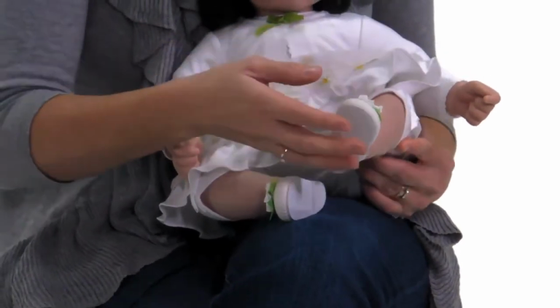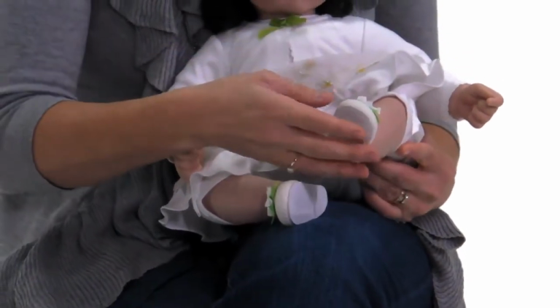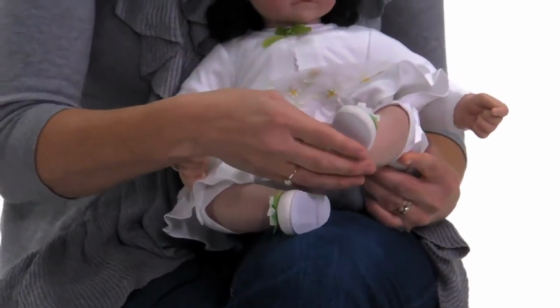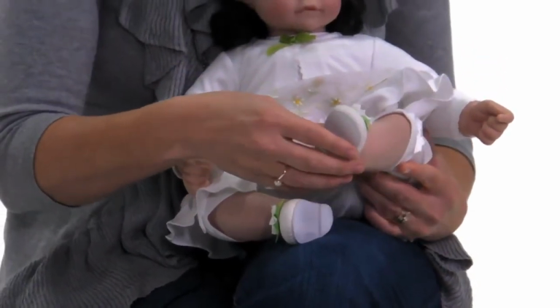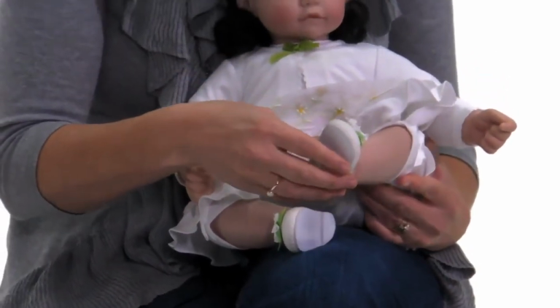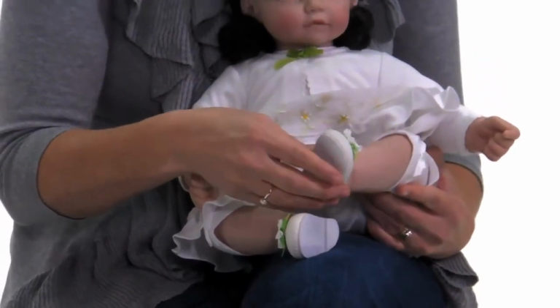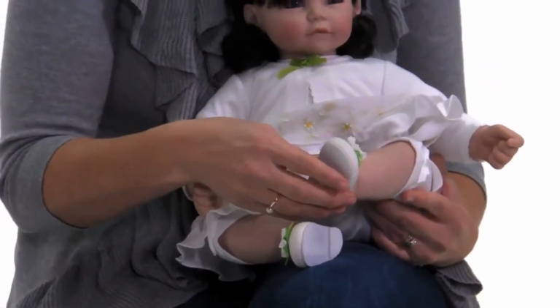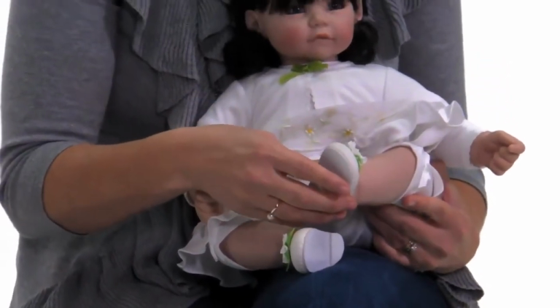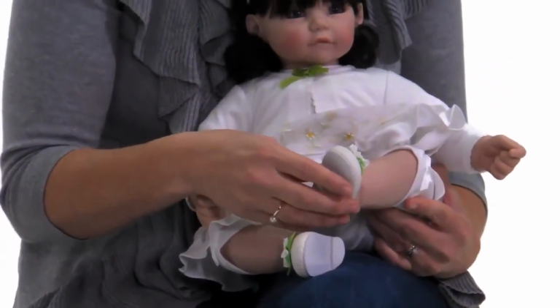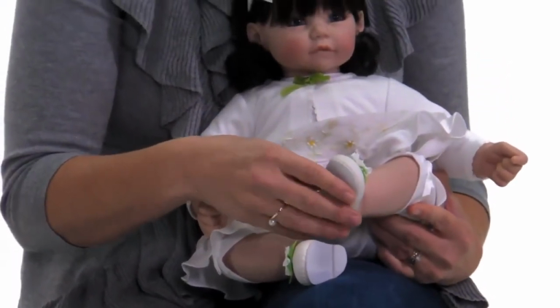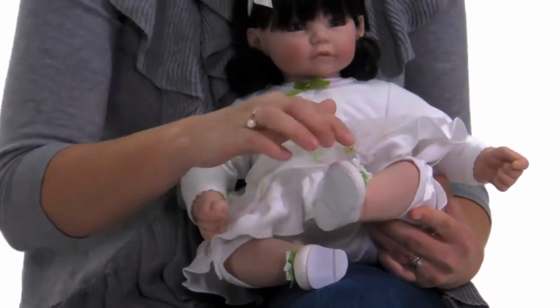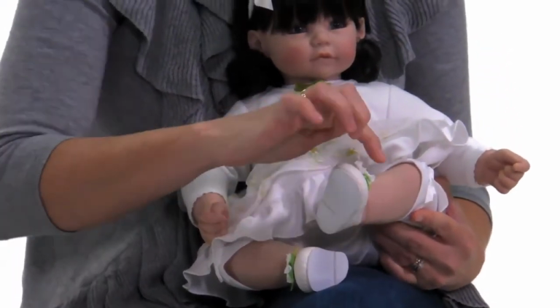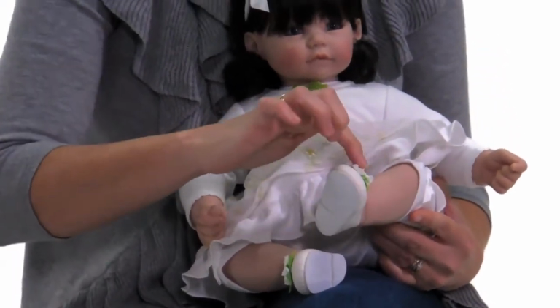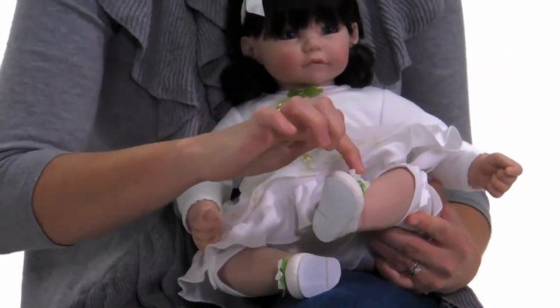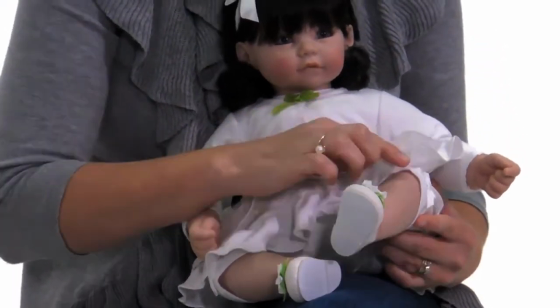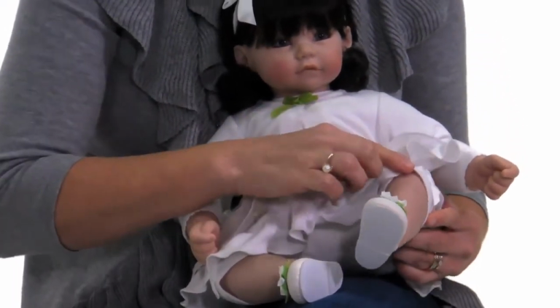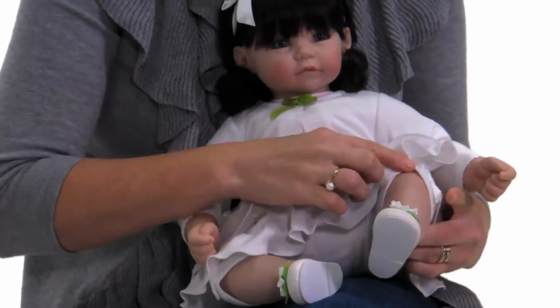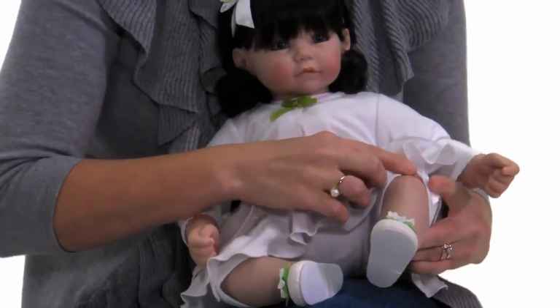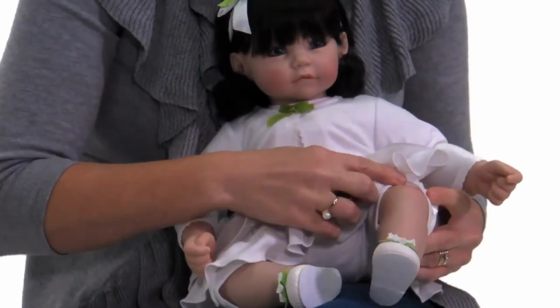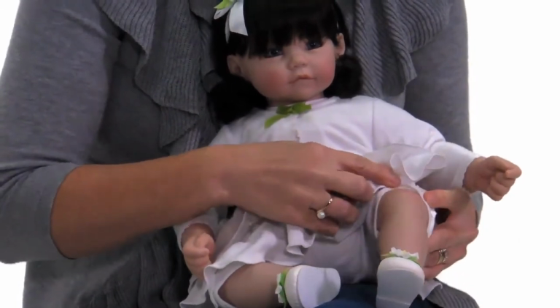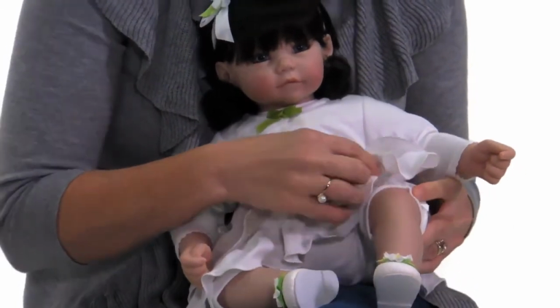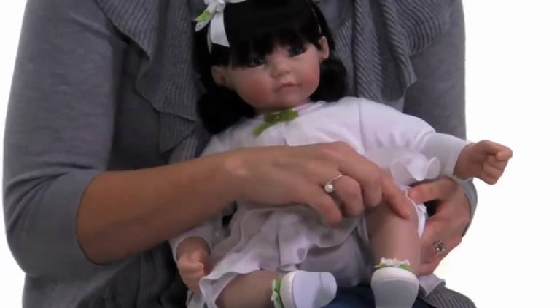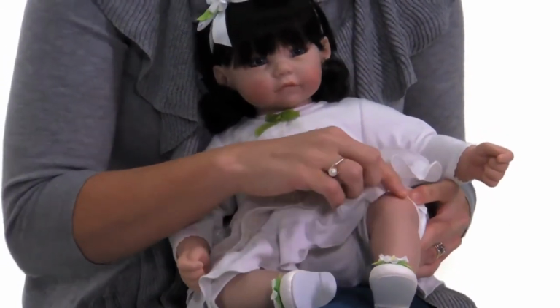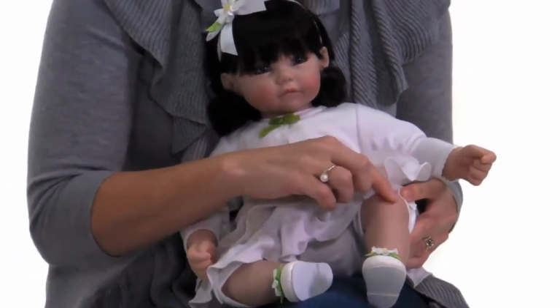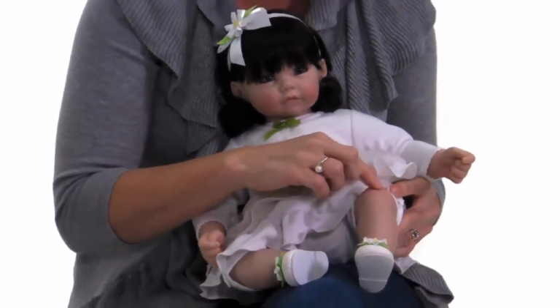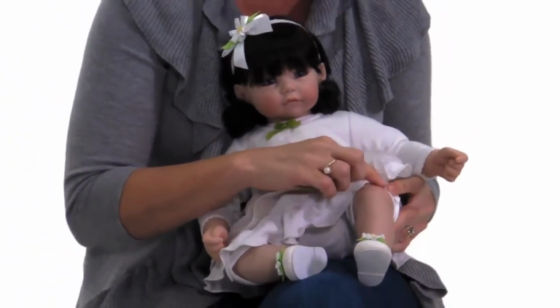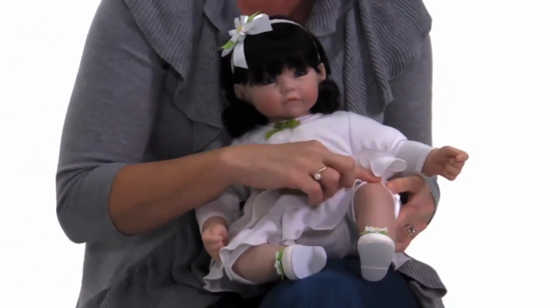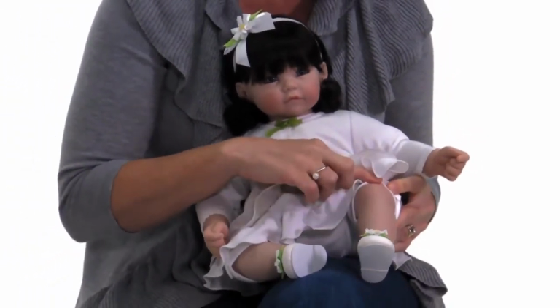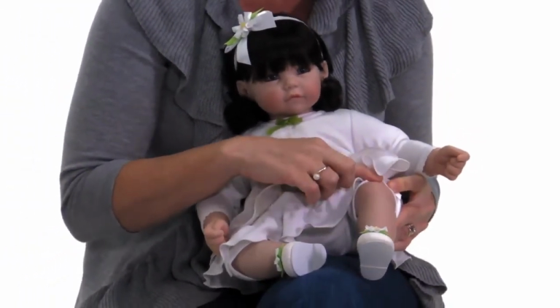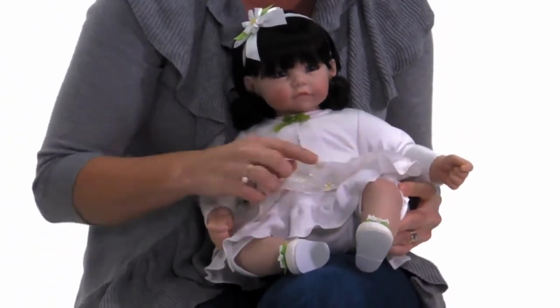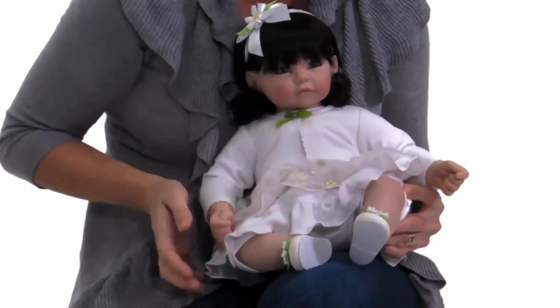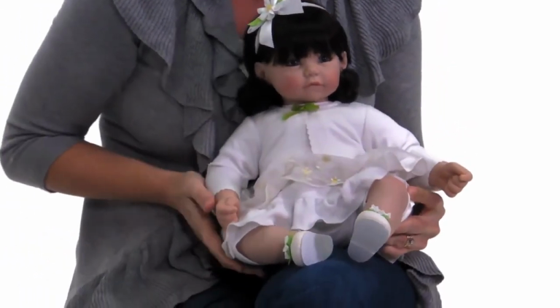She's wearing cute leatherette shoes with a daisy right on them, just to match her cute little blushing on her knees.